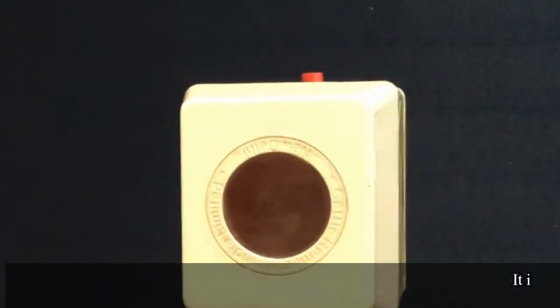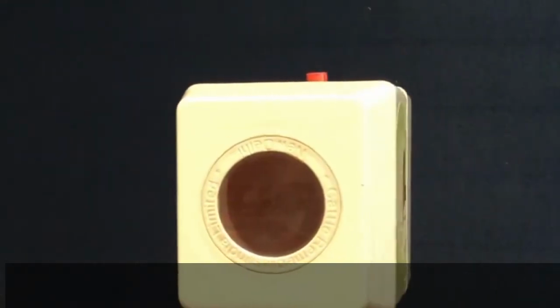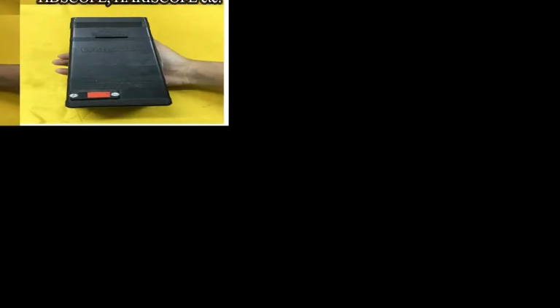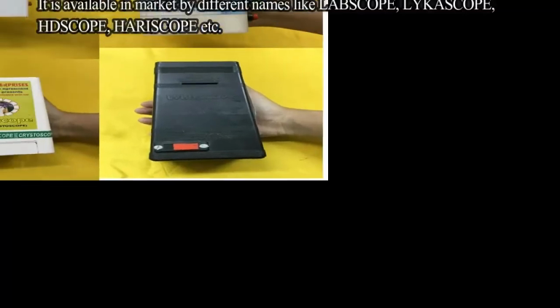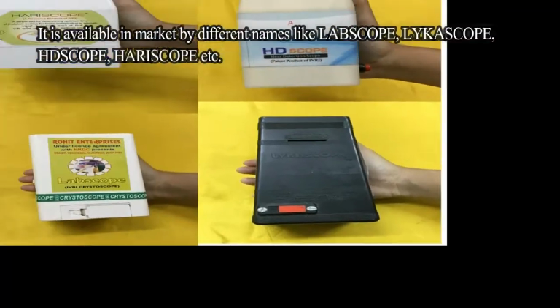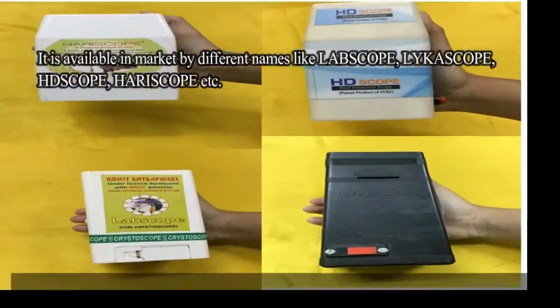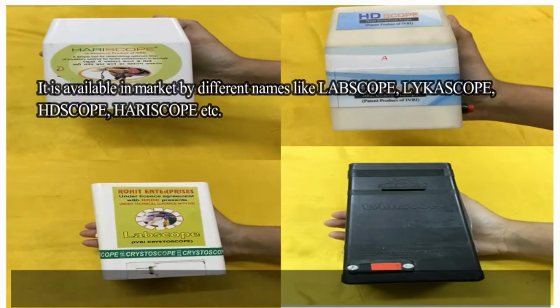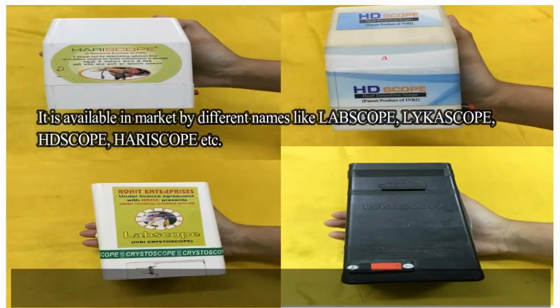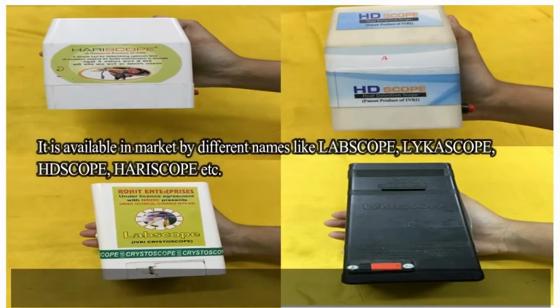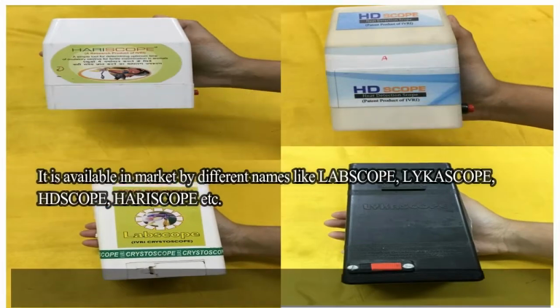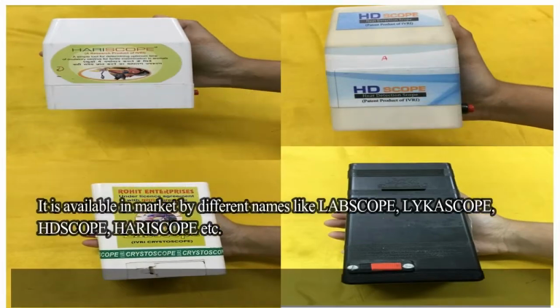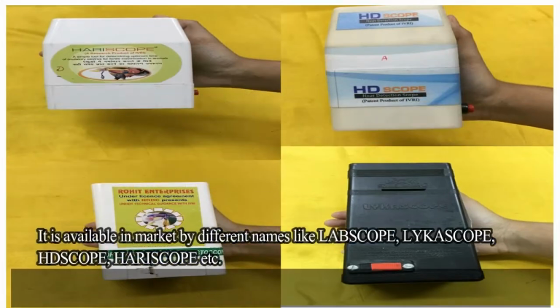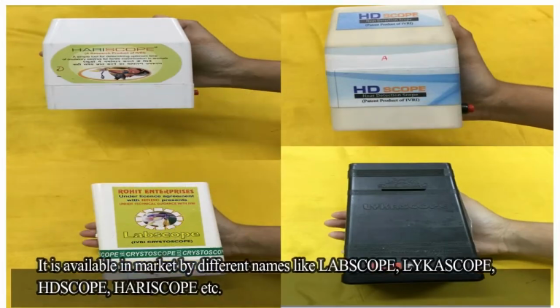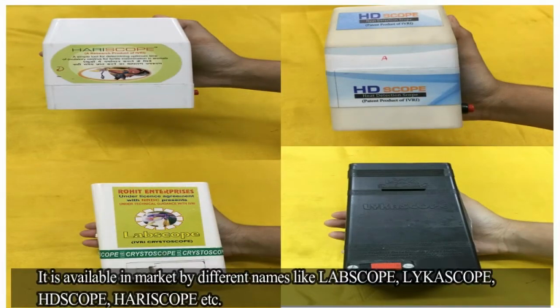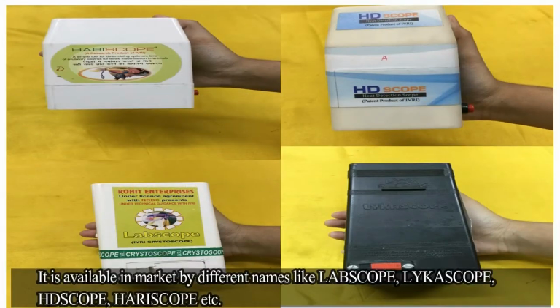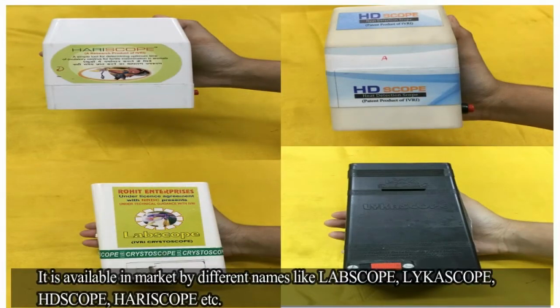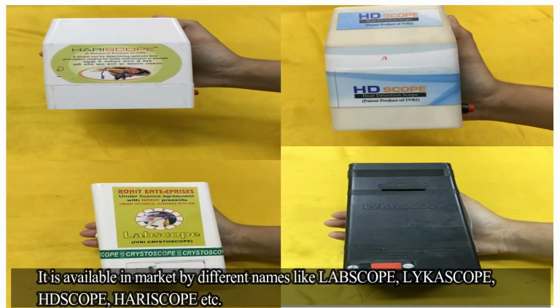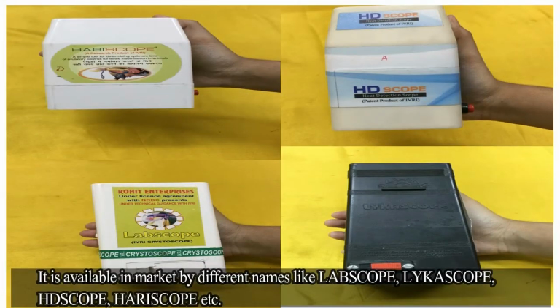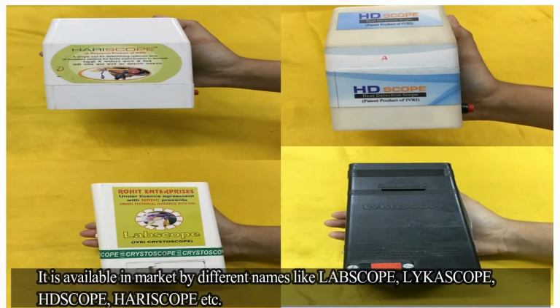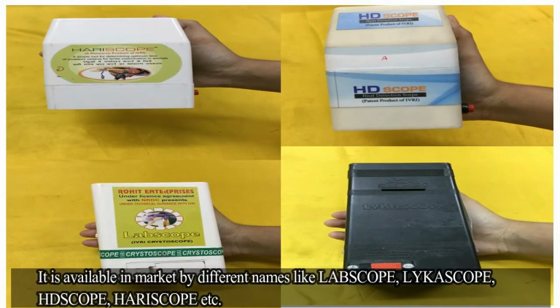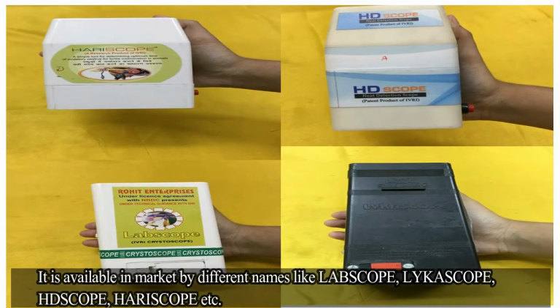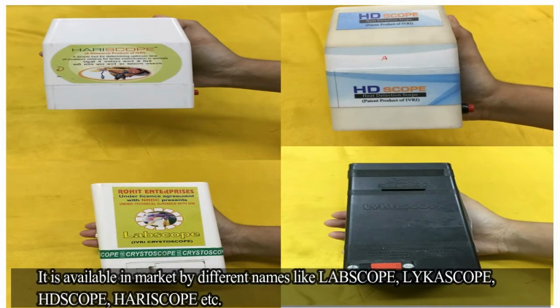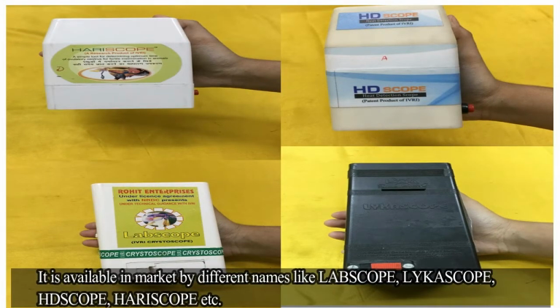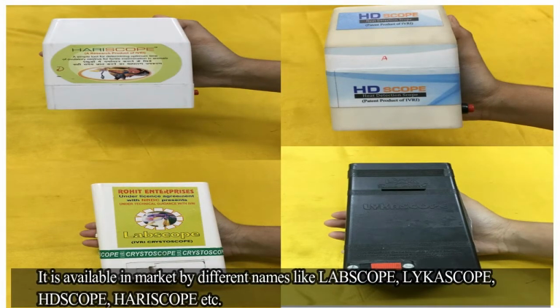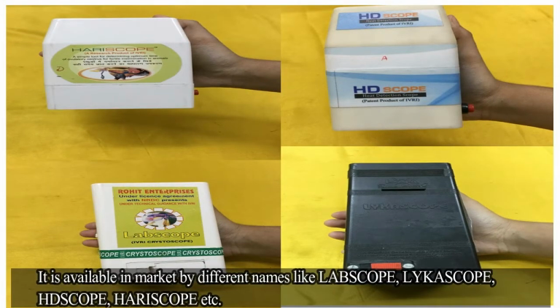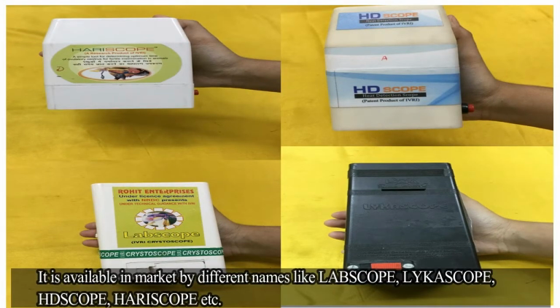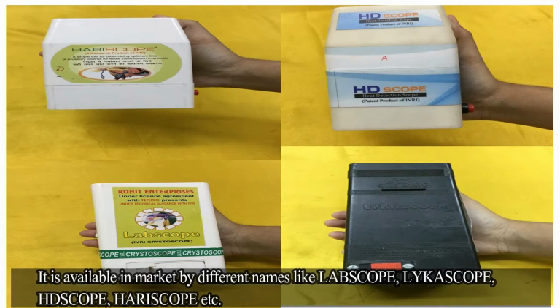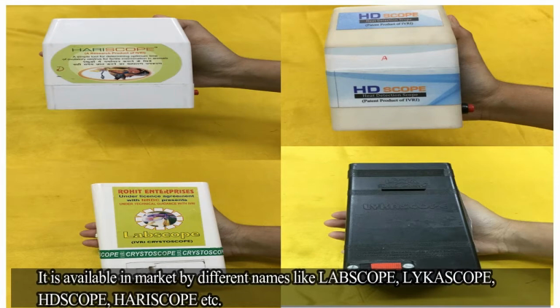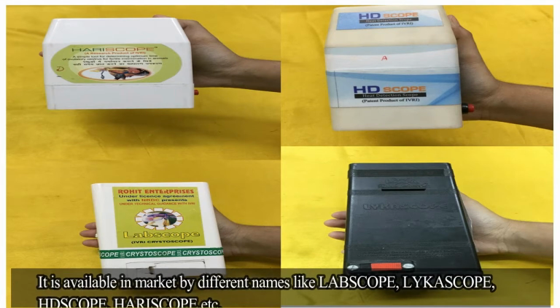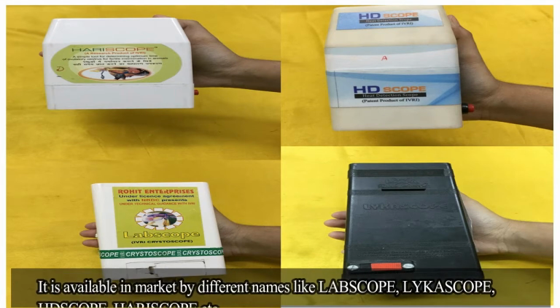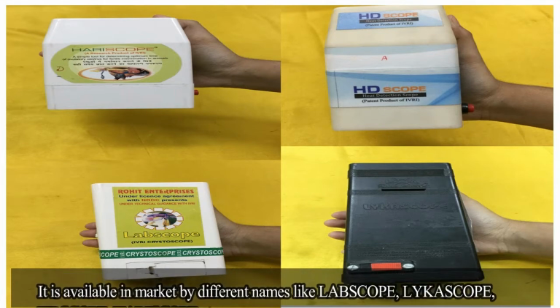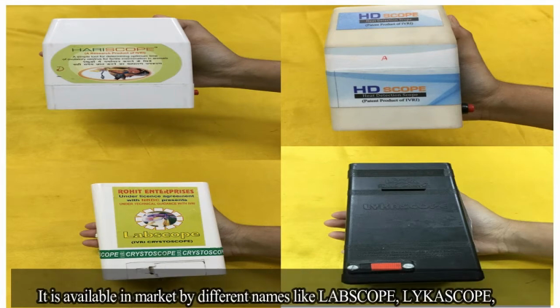It is available in the market by different names like Labscope, Lycascope, HDscope, Heriscope, etc.